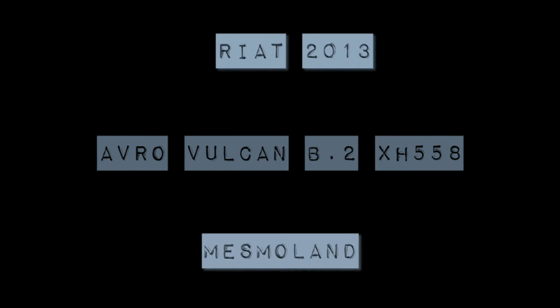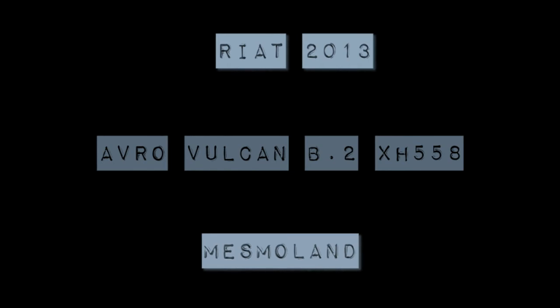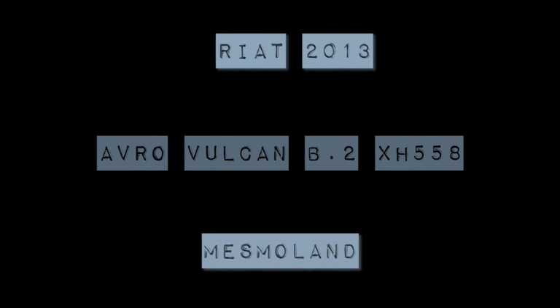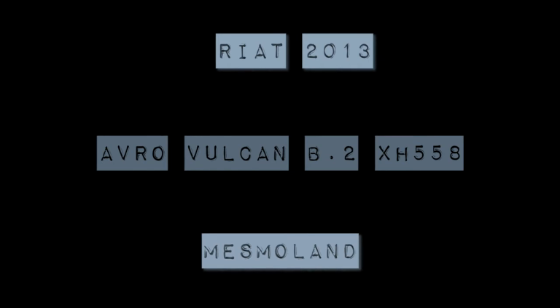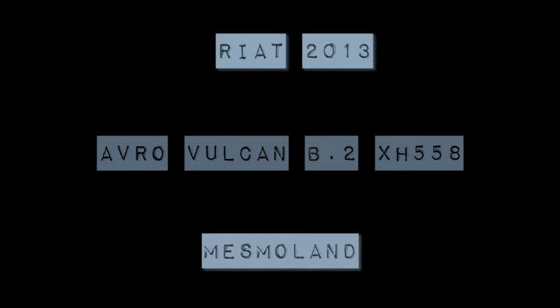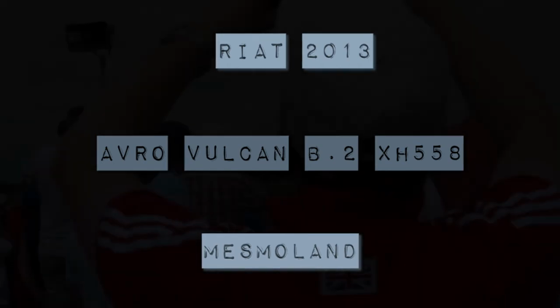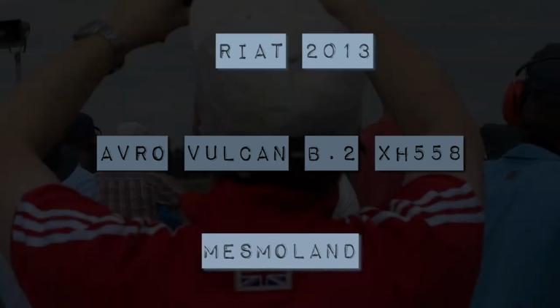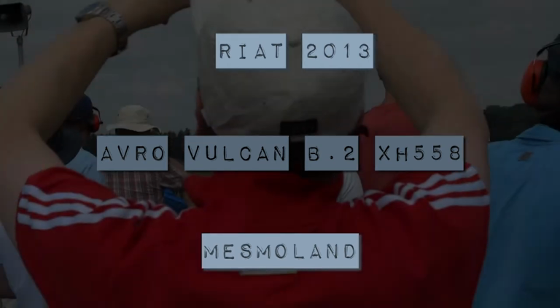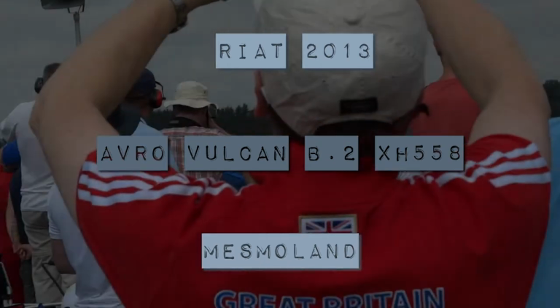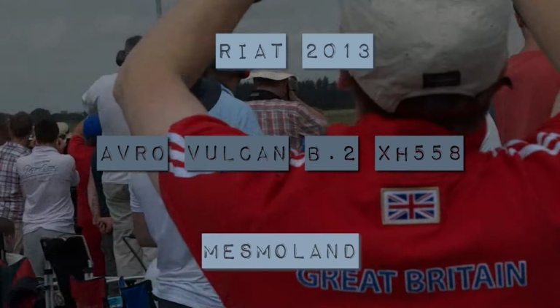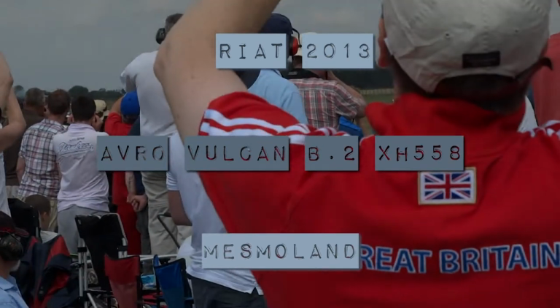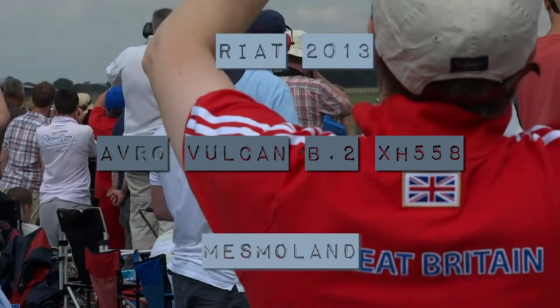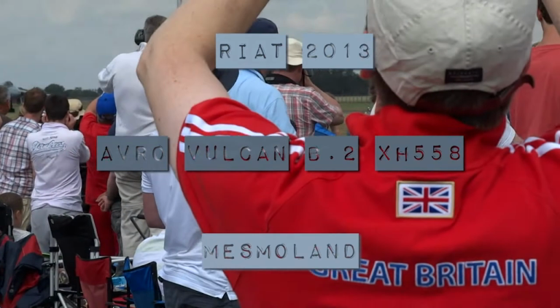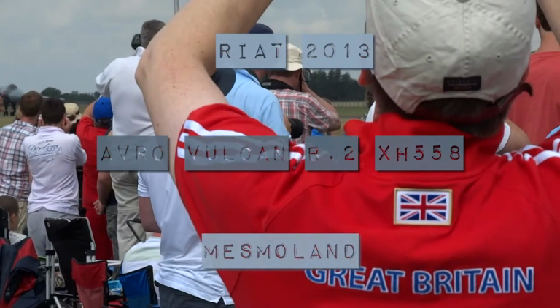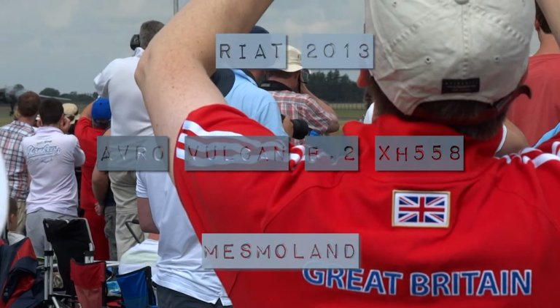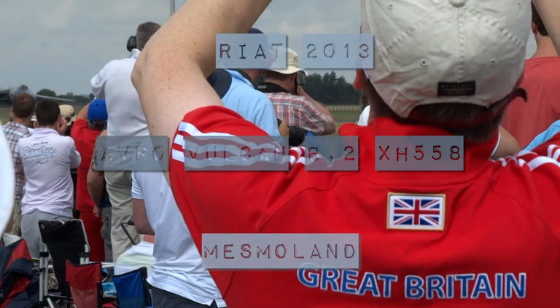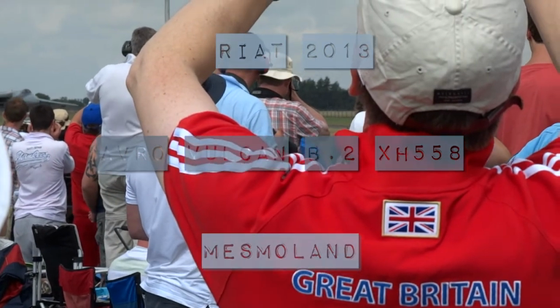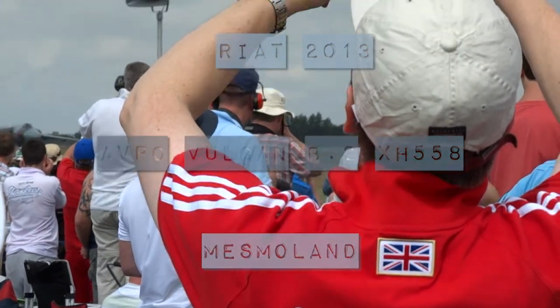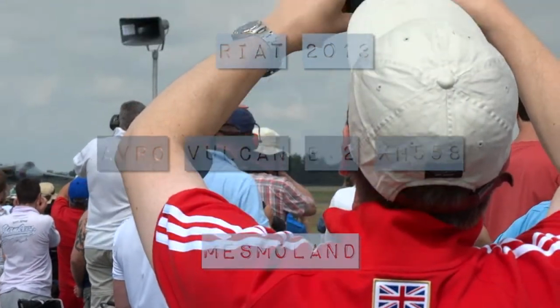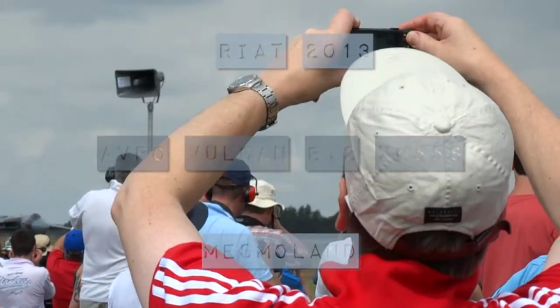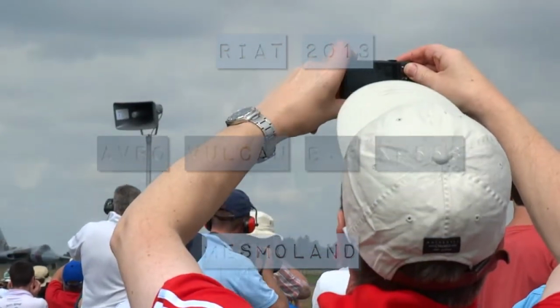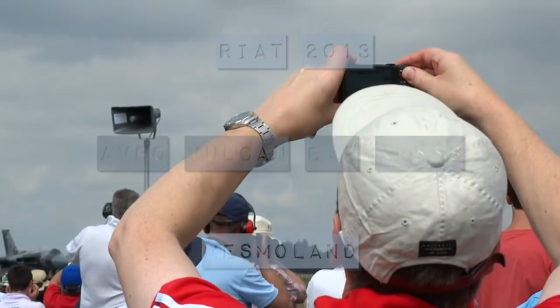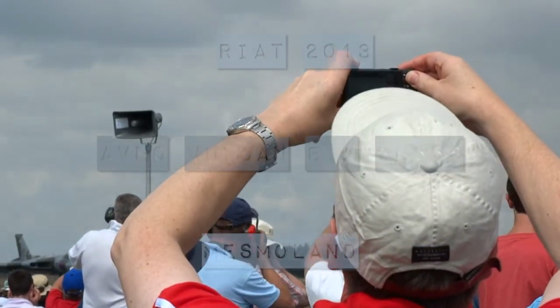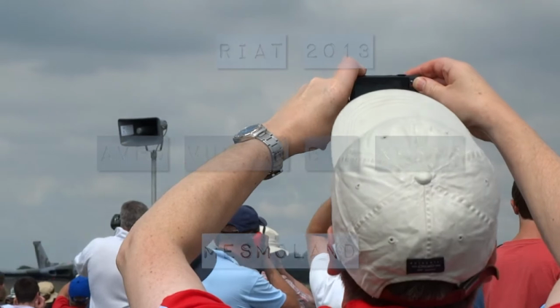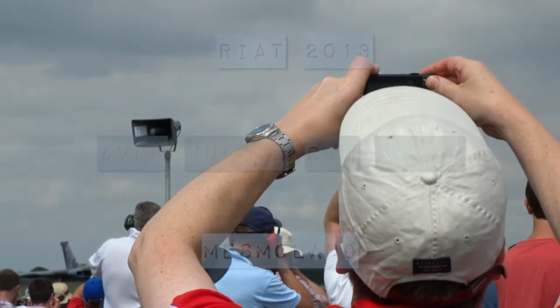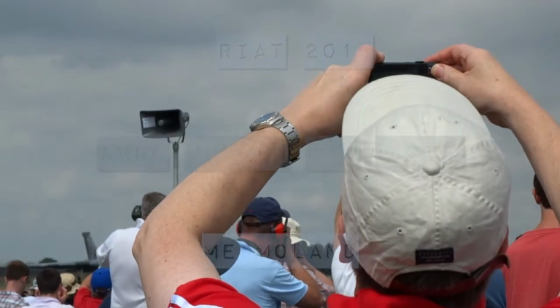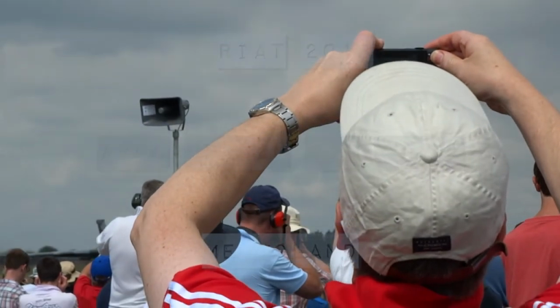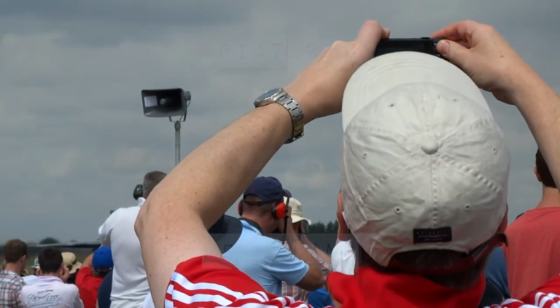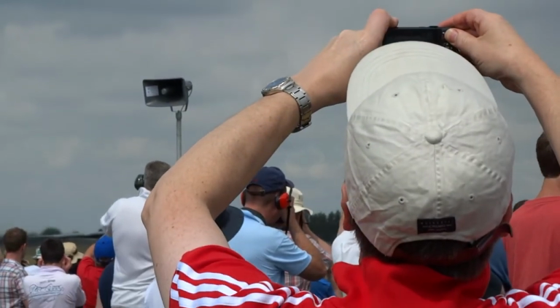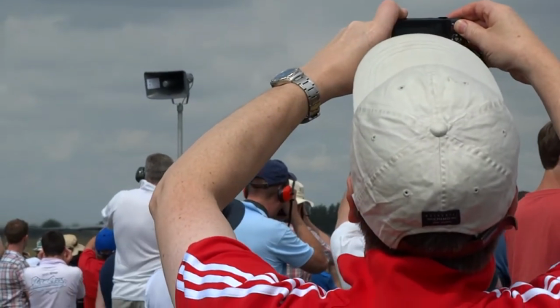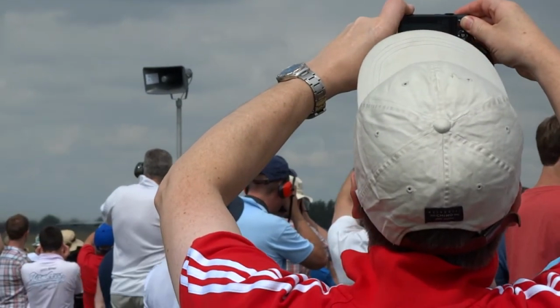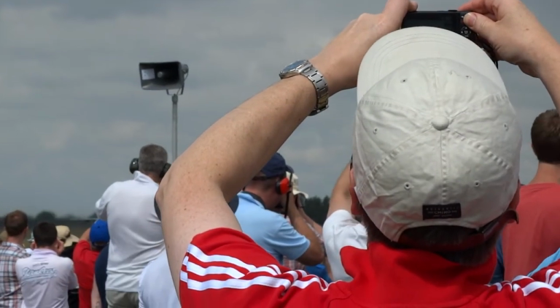She's starting her take-off roll now. Avro Vulcan B2, Spirit of Great Britain.